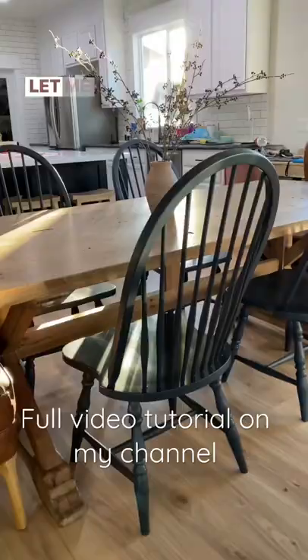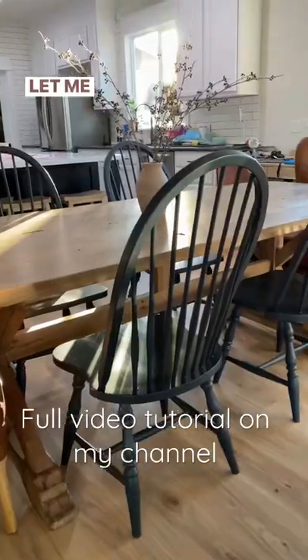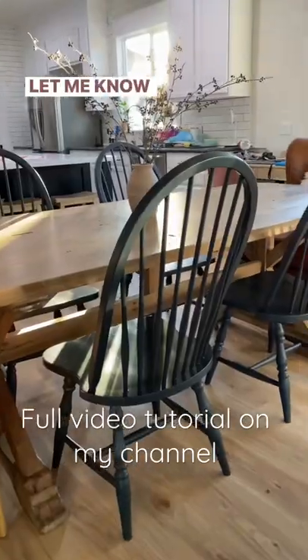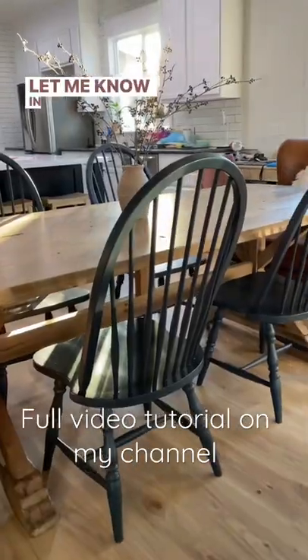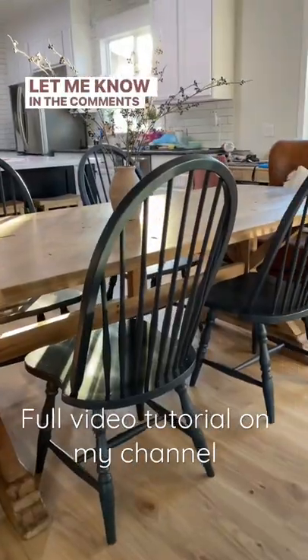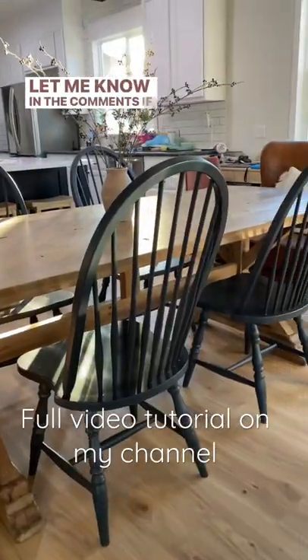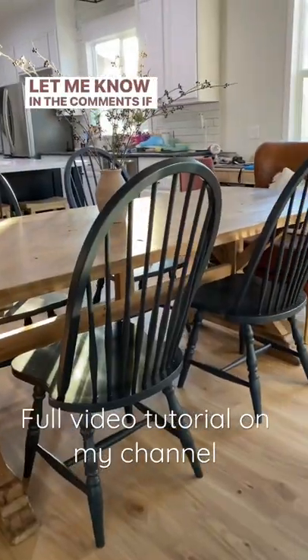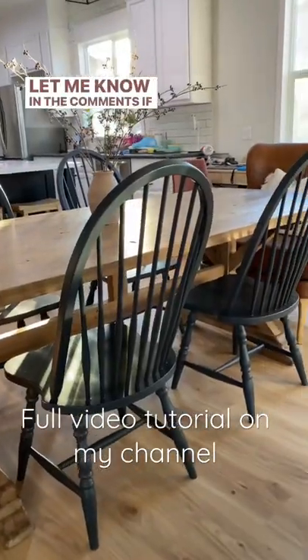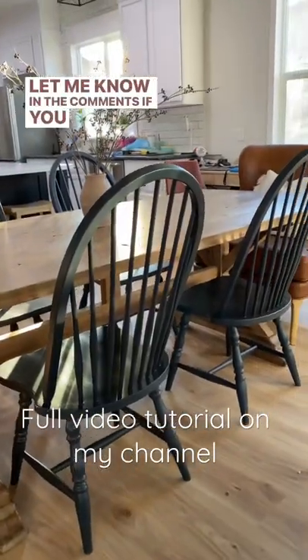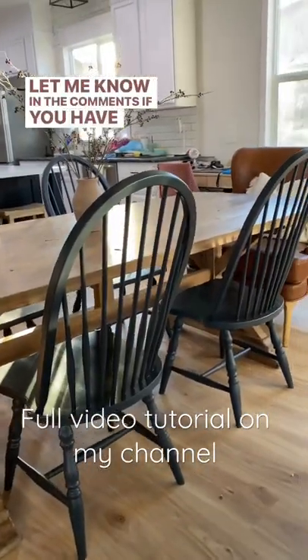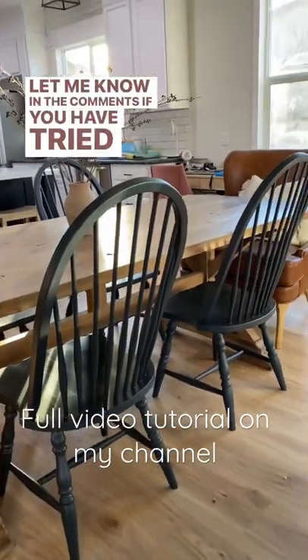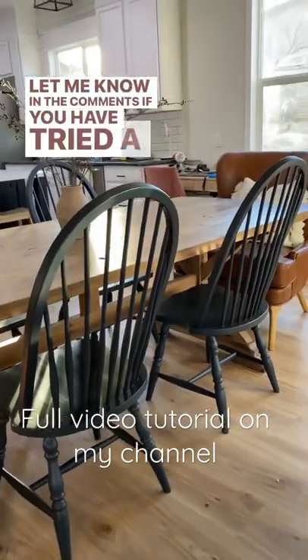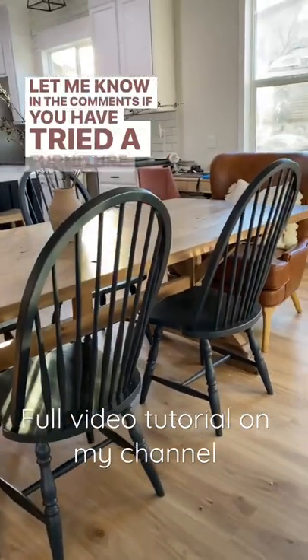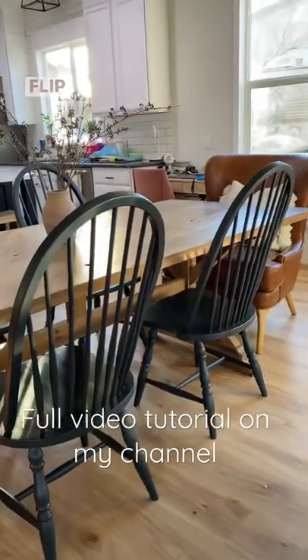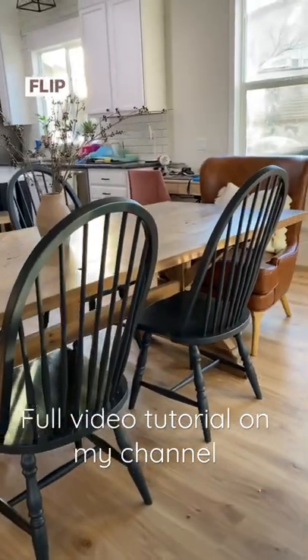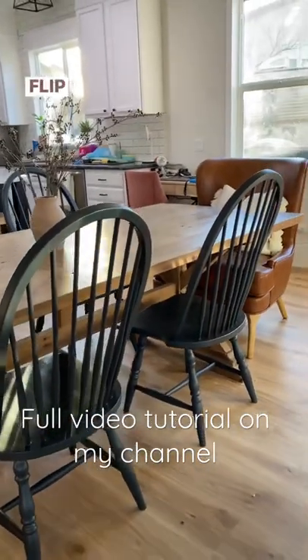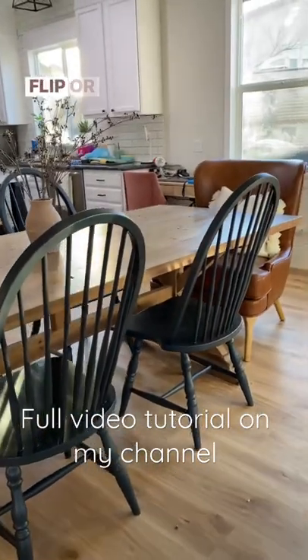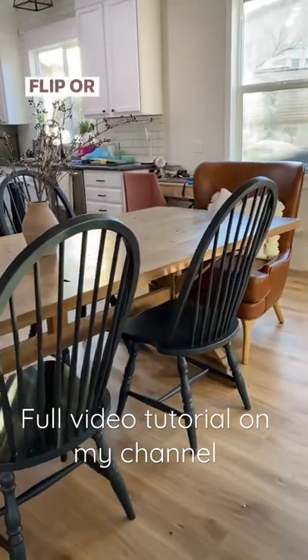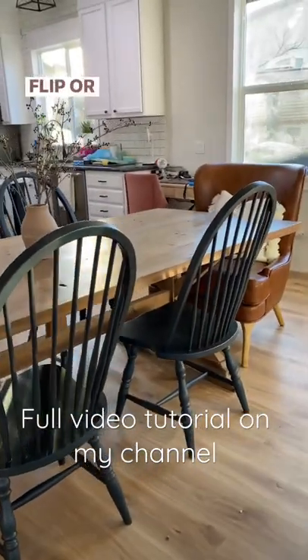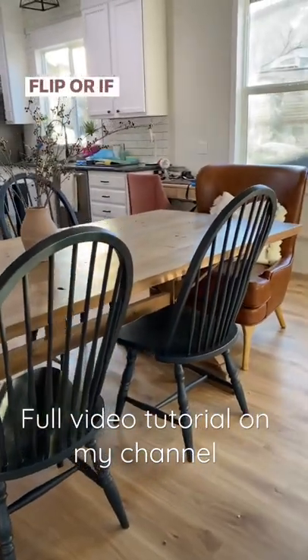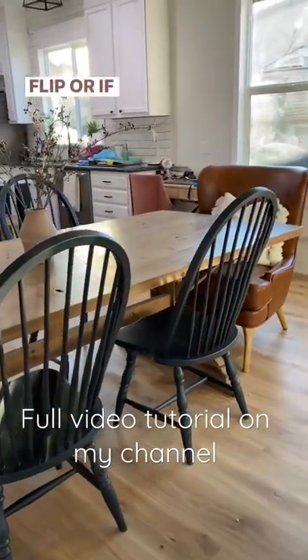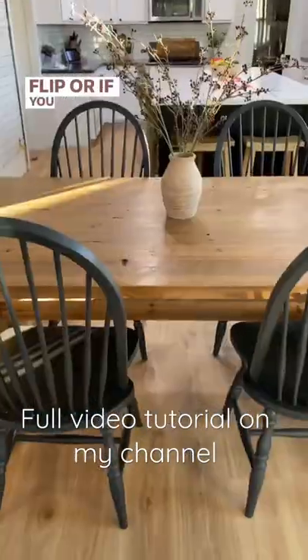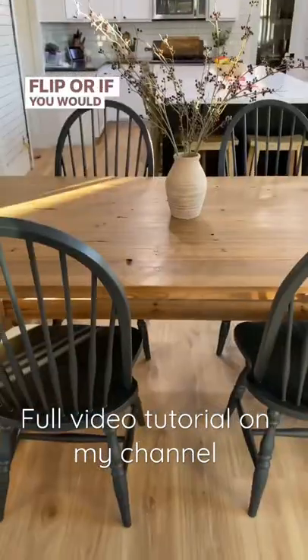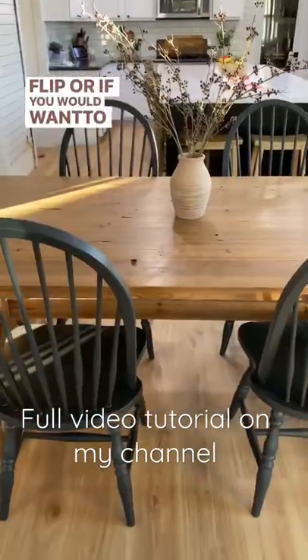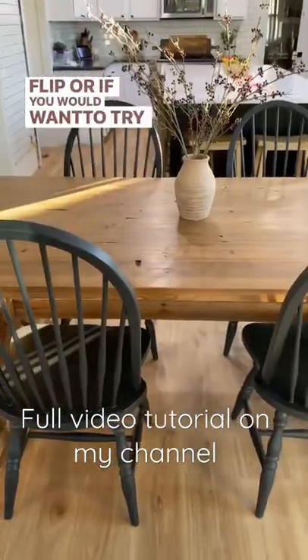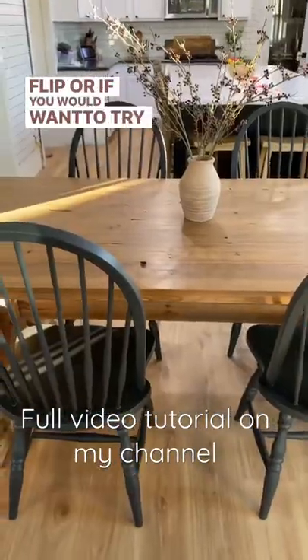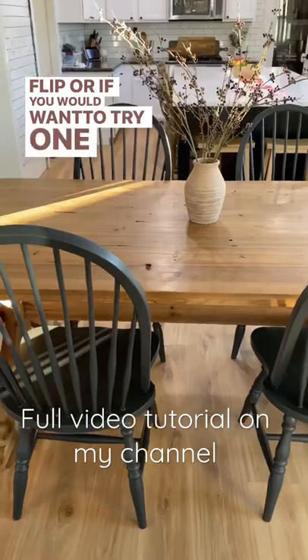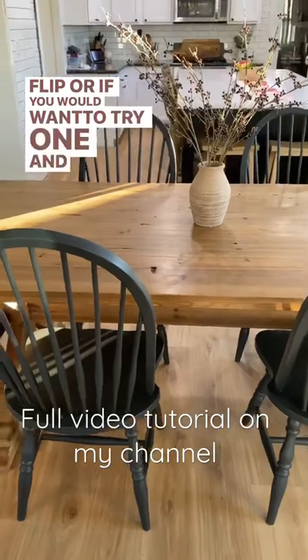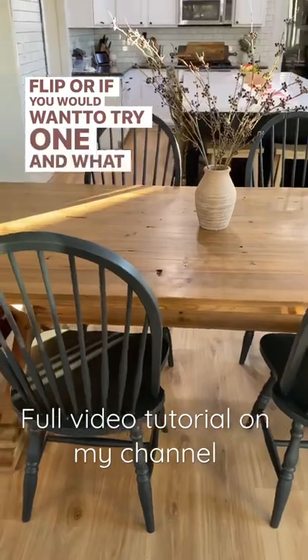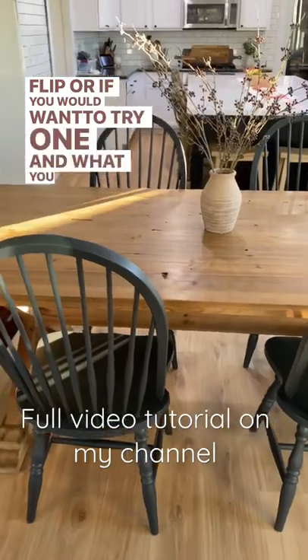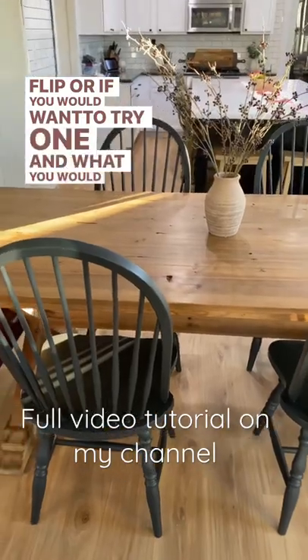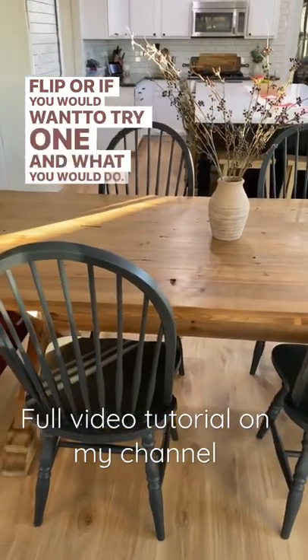Let me know in the comments if you have tried a furniture flip, or if you would want to try one and what you would do.